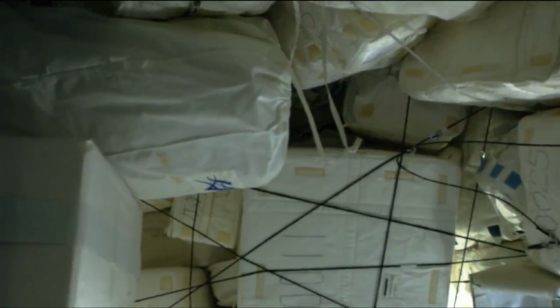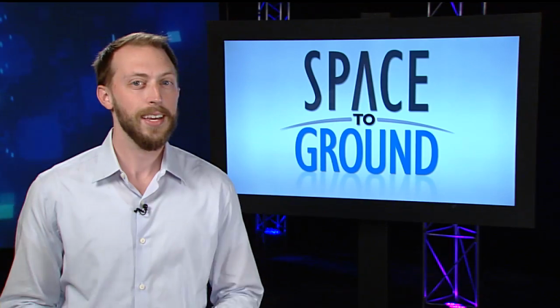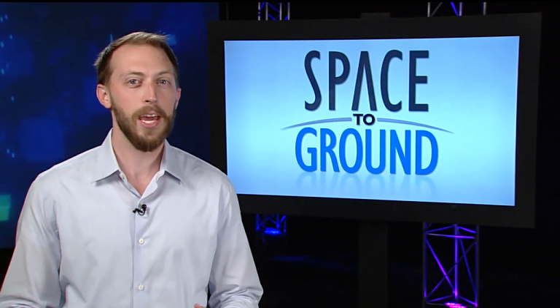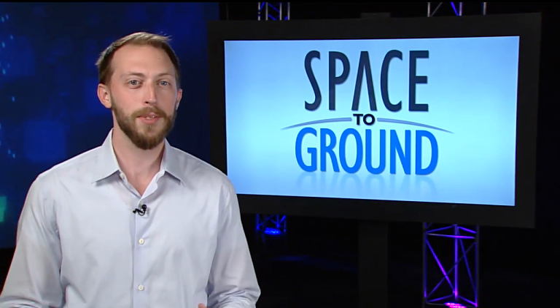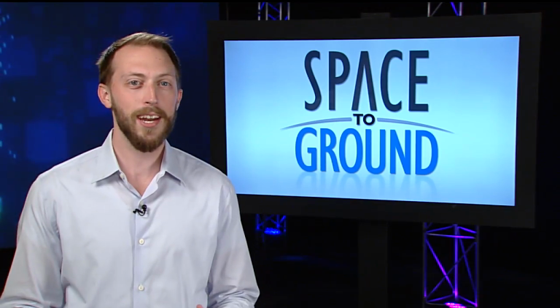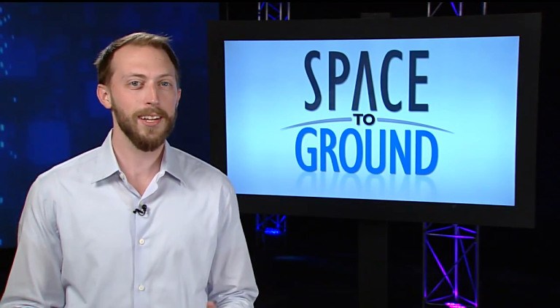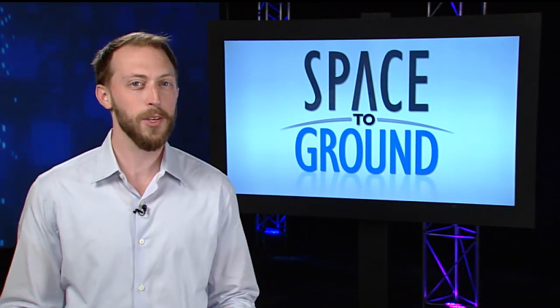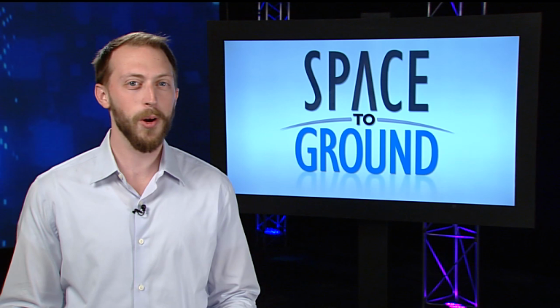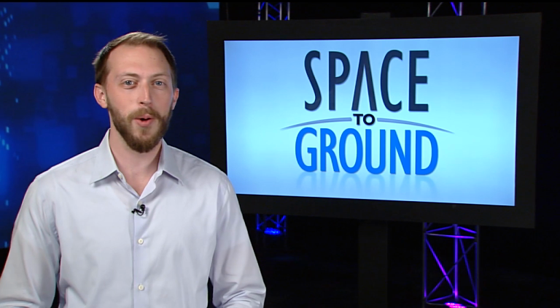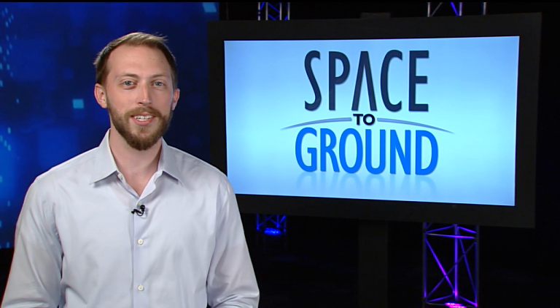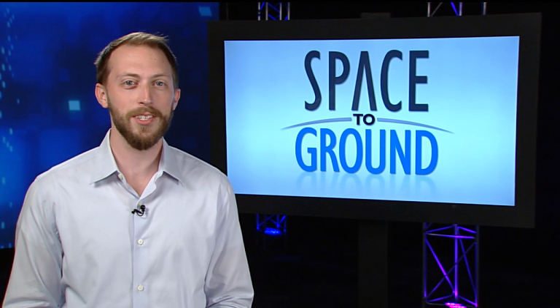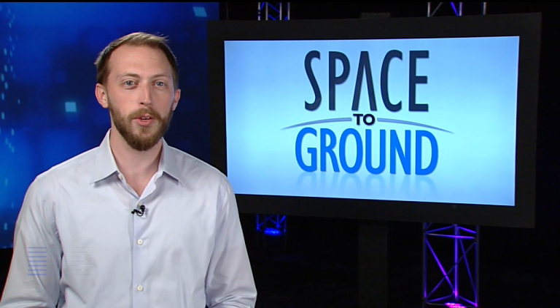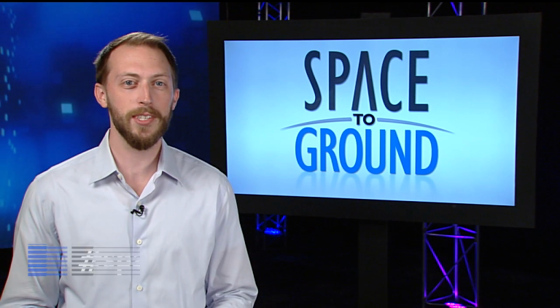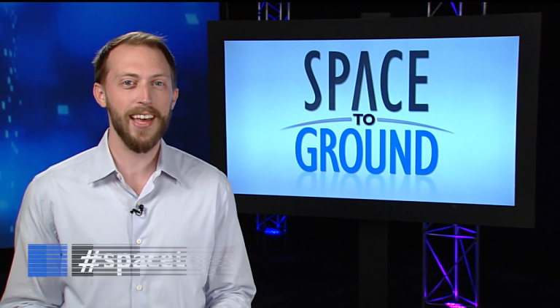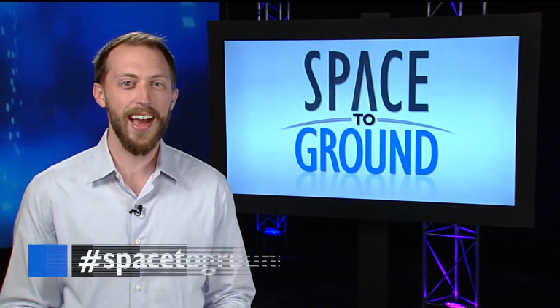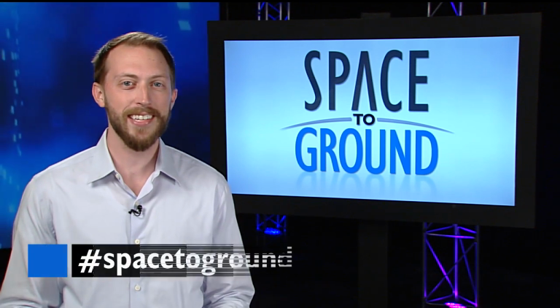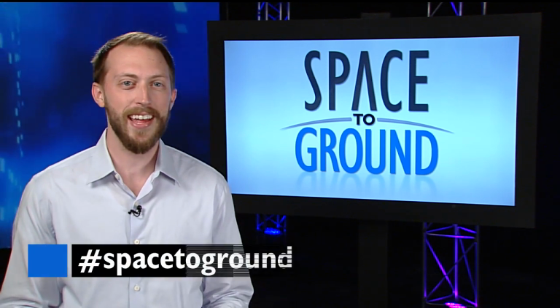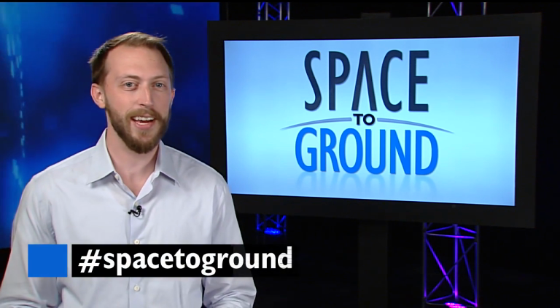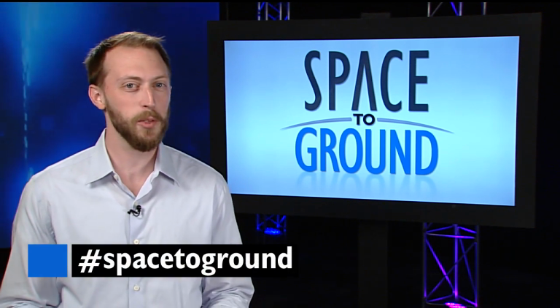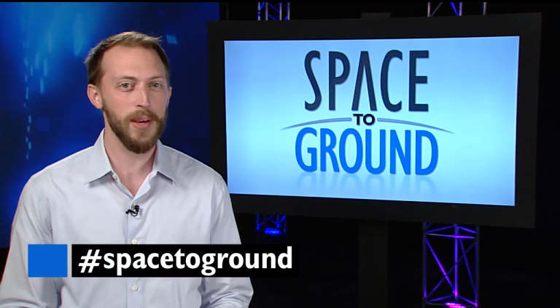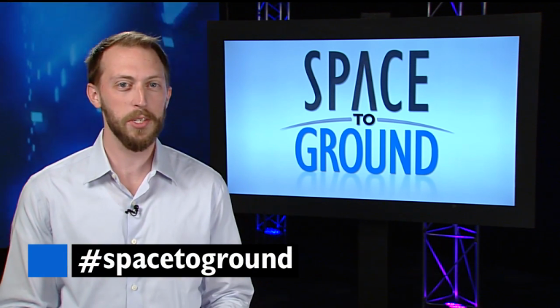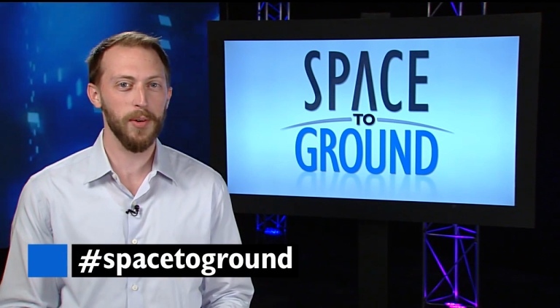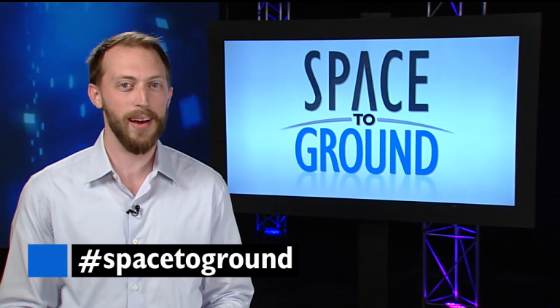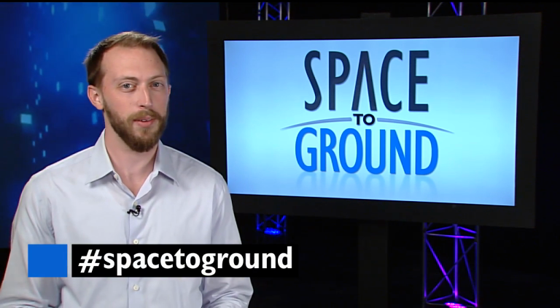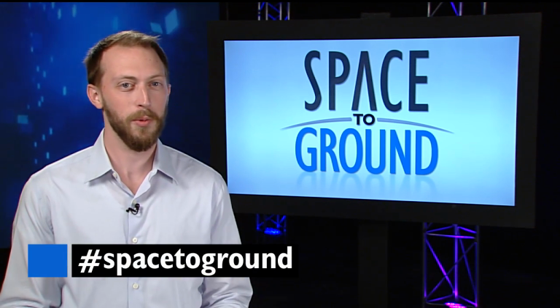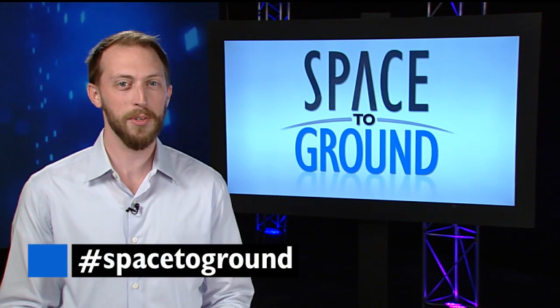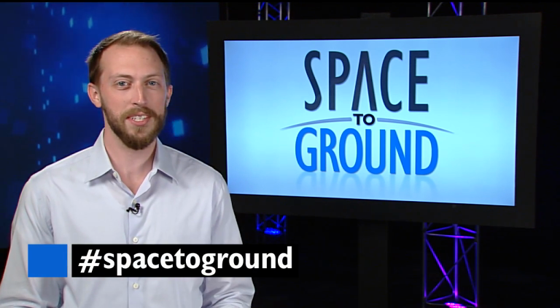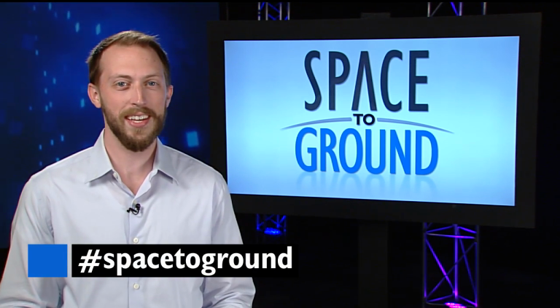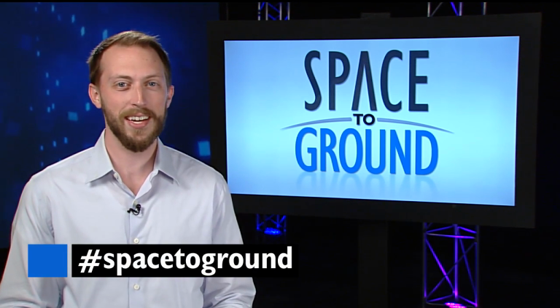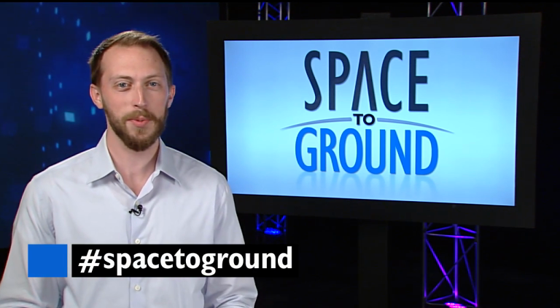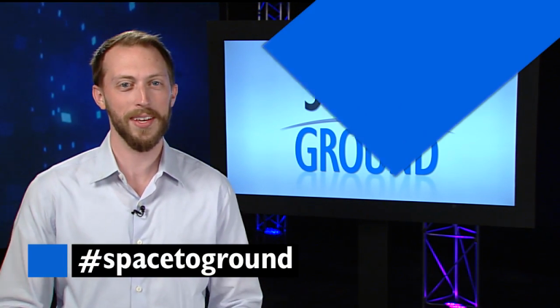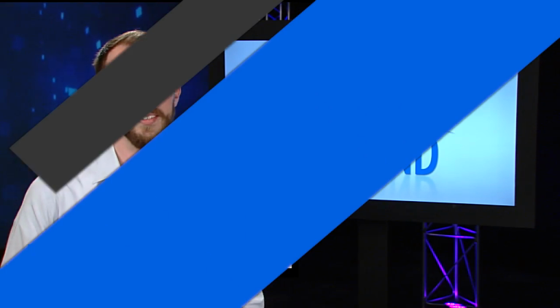Keep sending us your questions using the hashtag SpaceToGround. We'll see you next week.